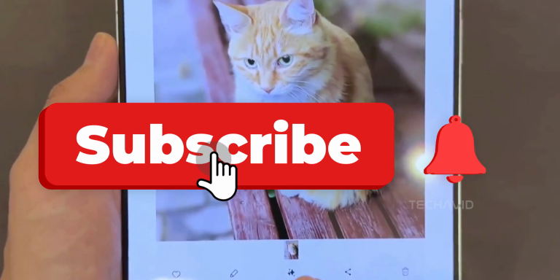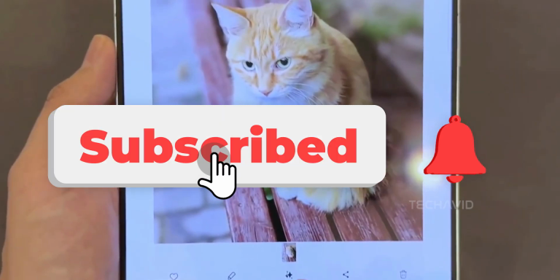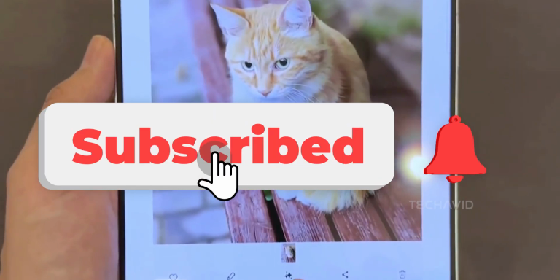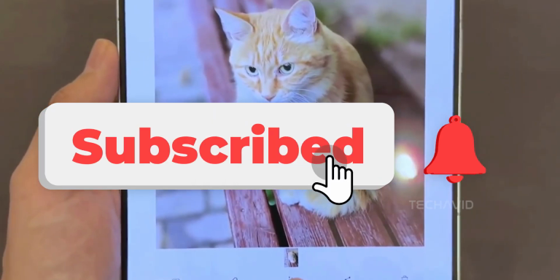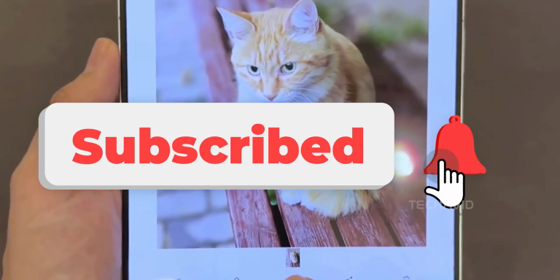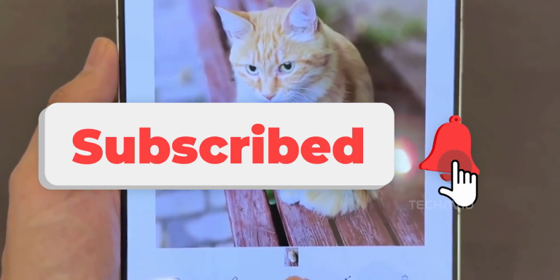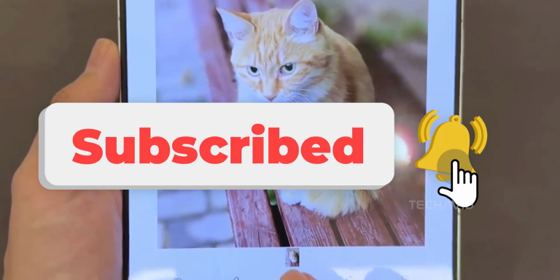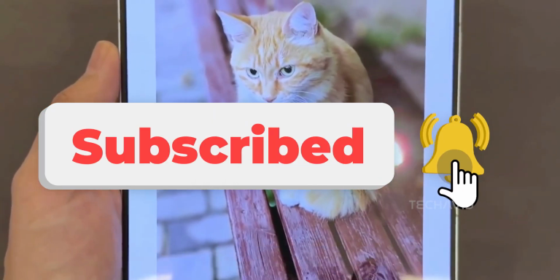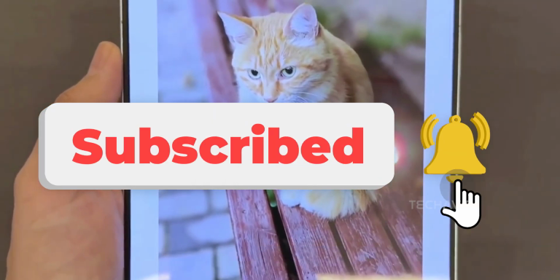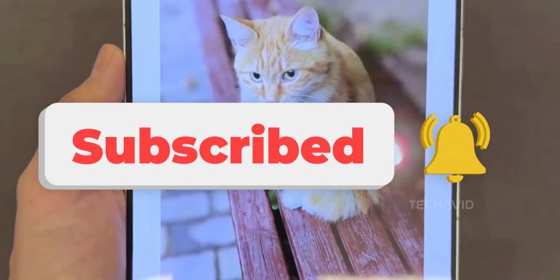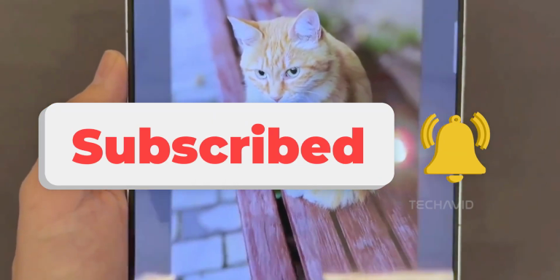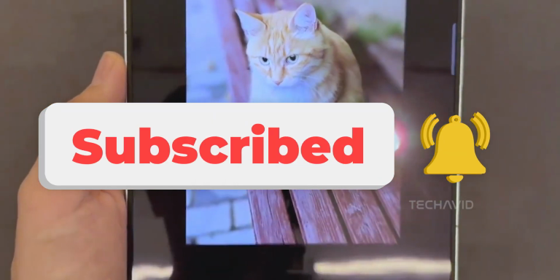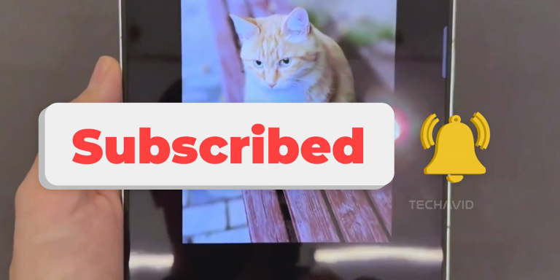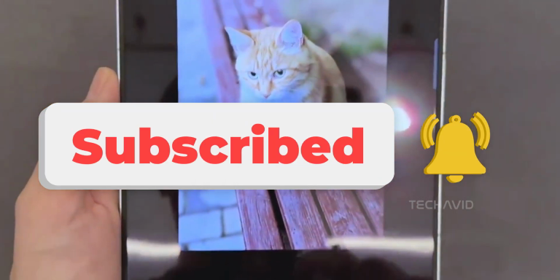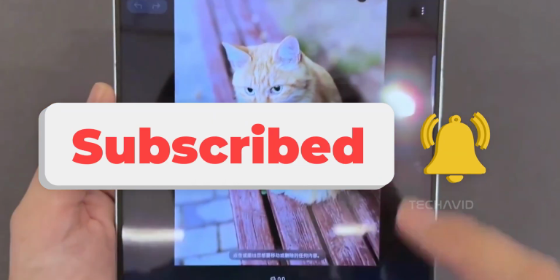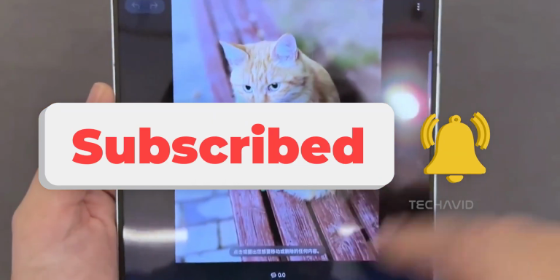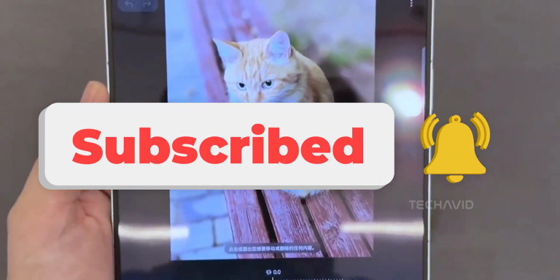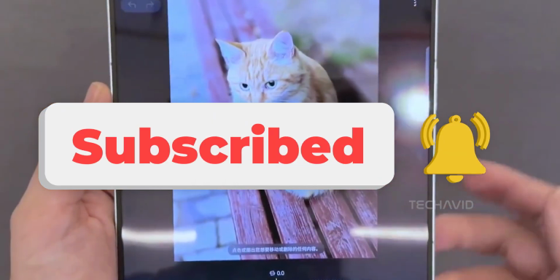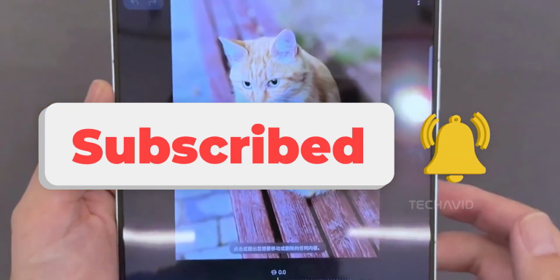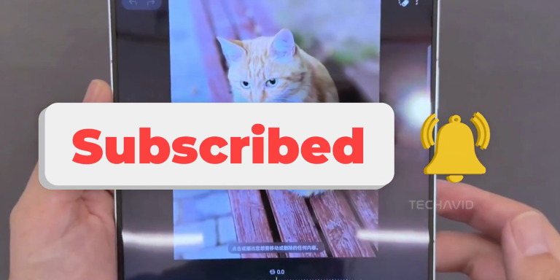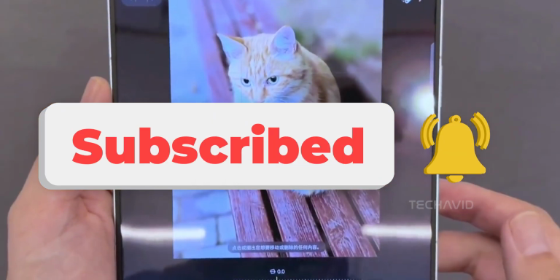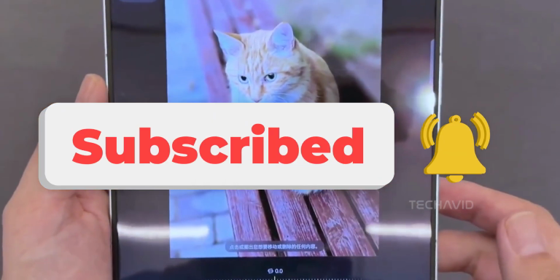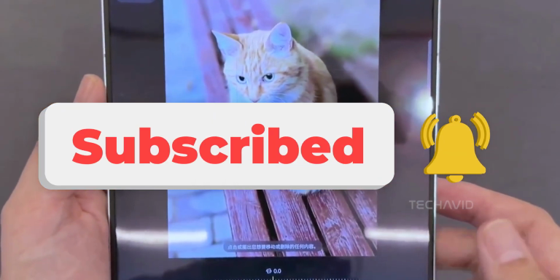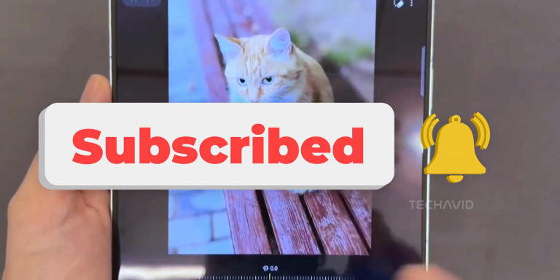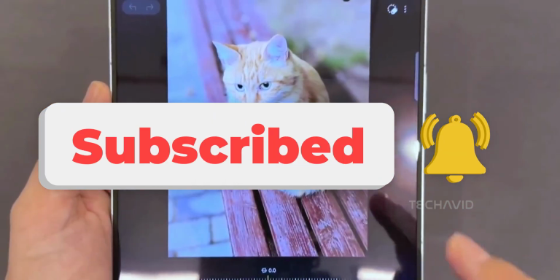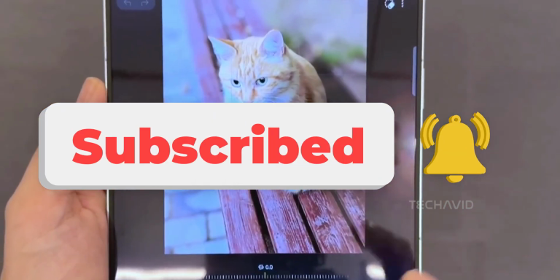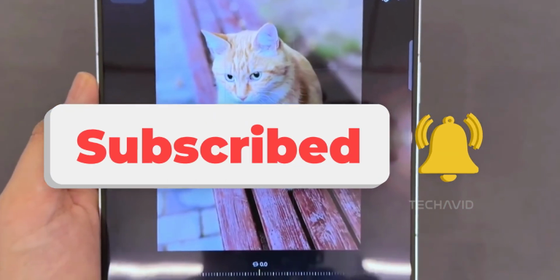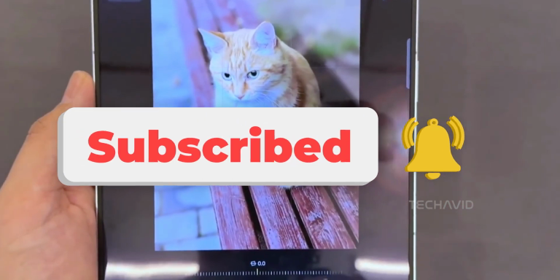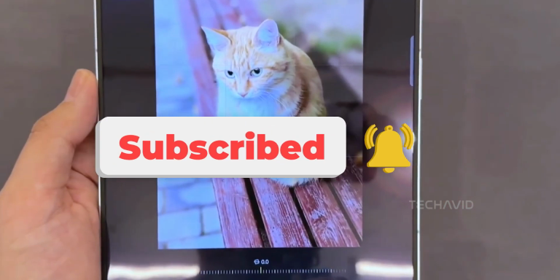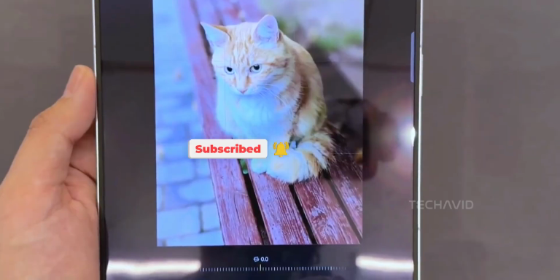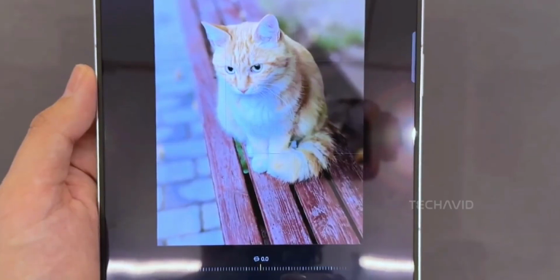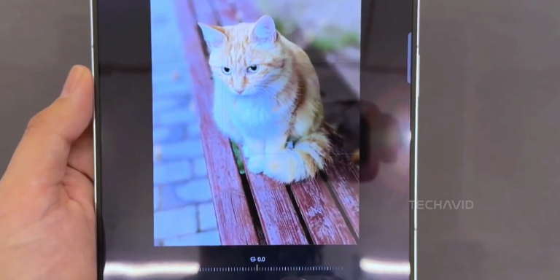That's all for this one. Just a quick peek at what's cooking behind the scenes. Catch you in the next one. Peace!